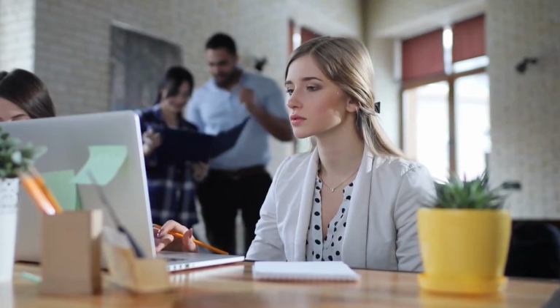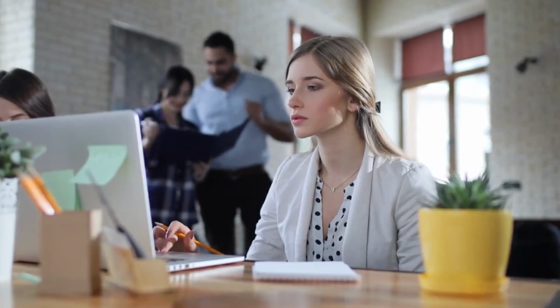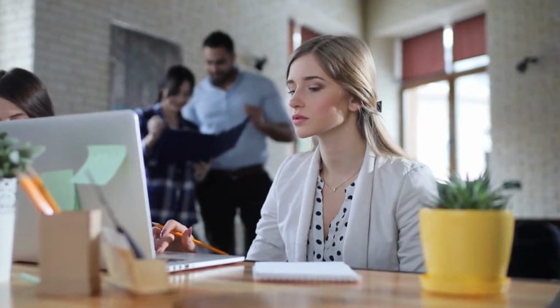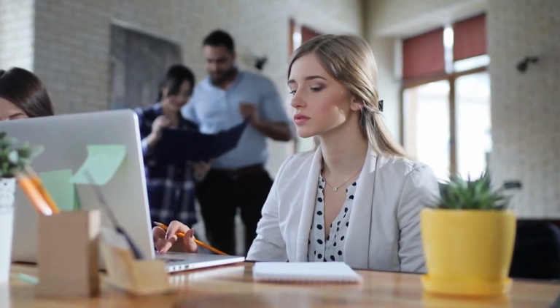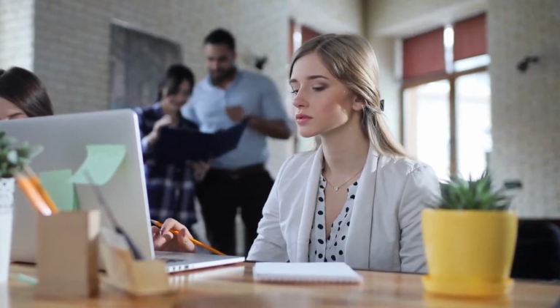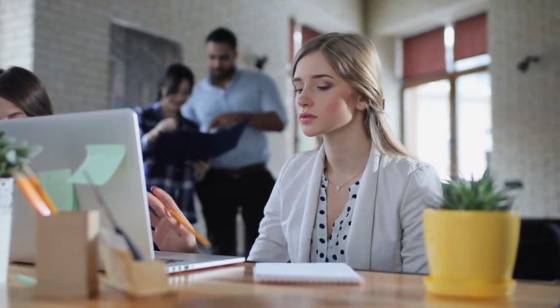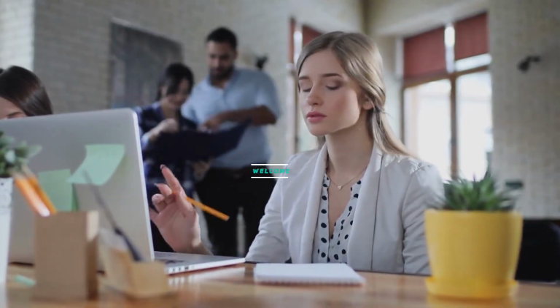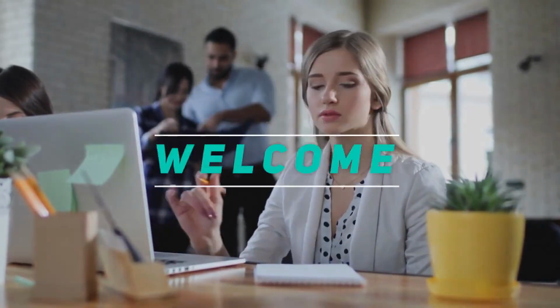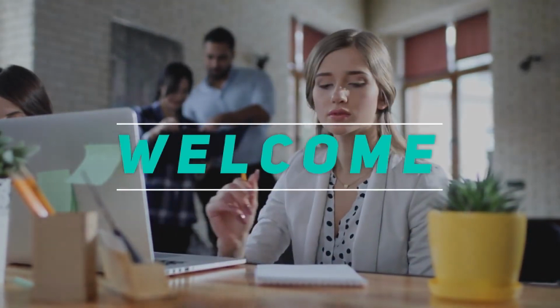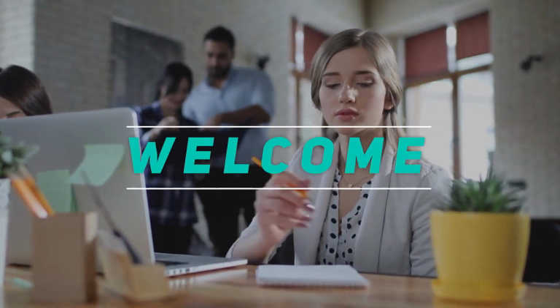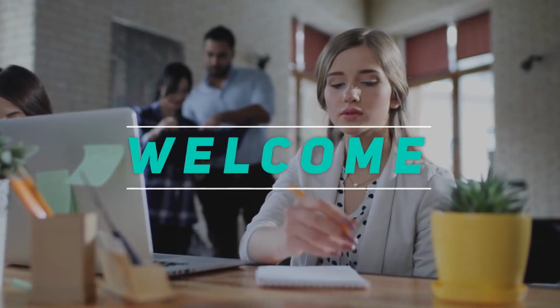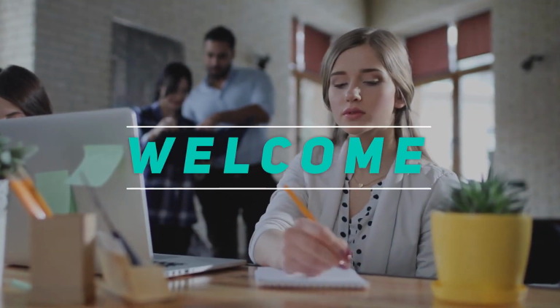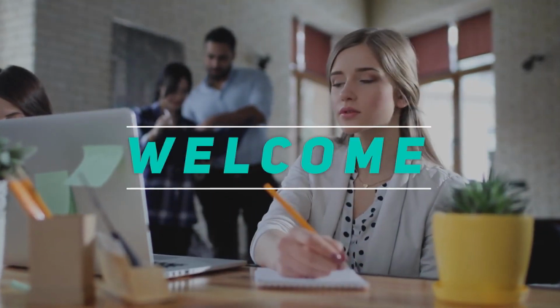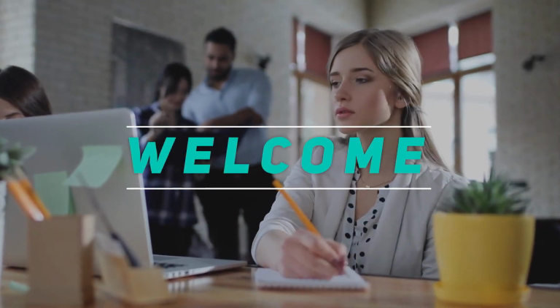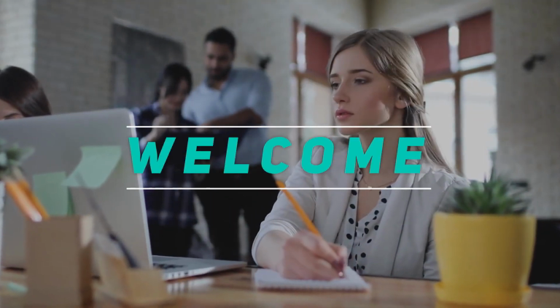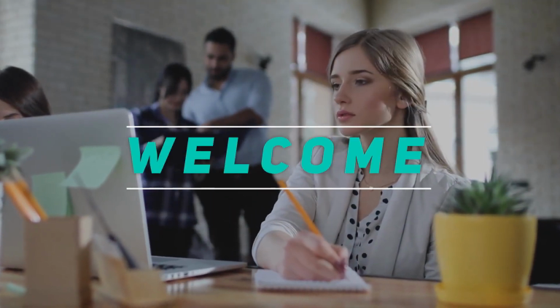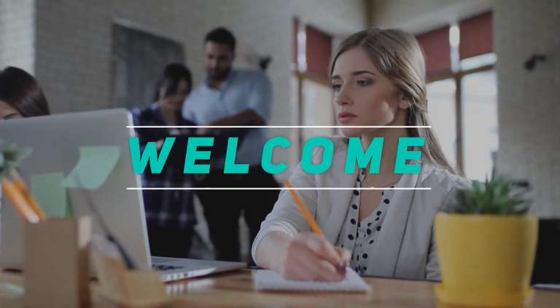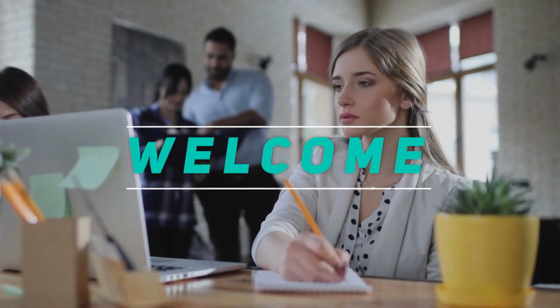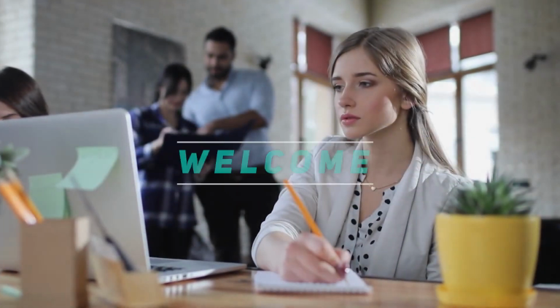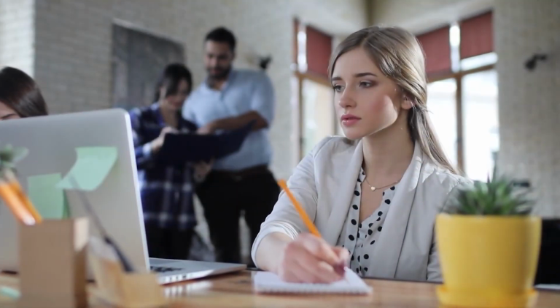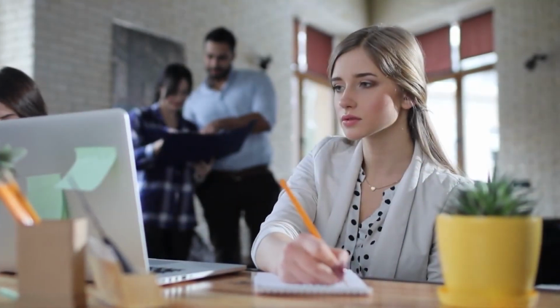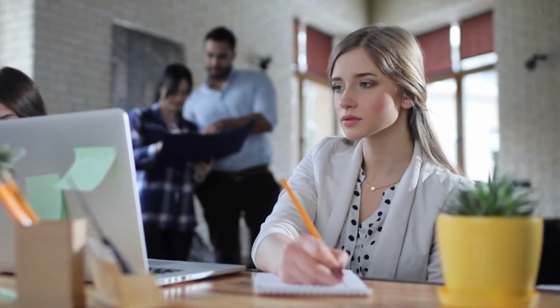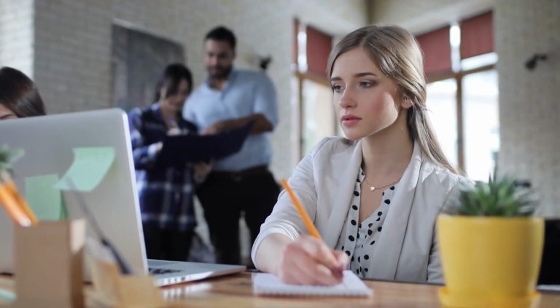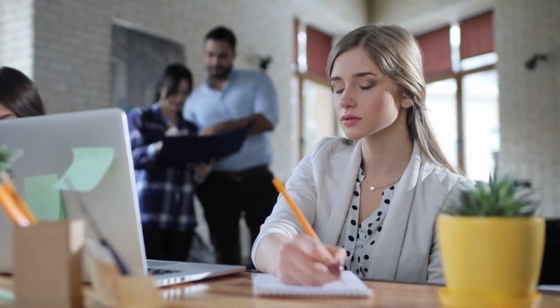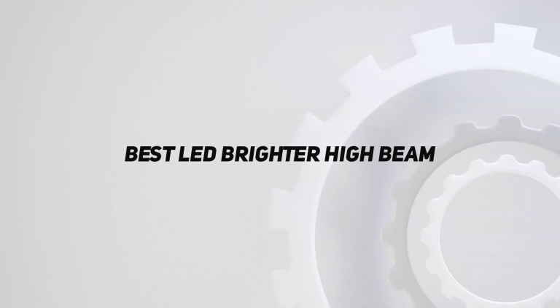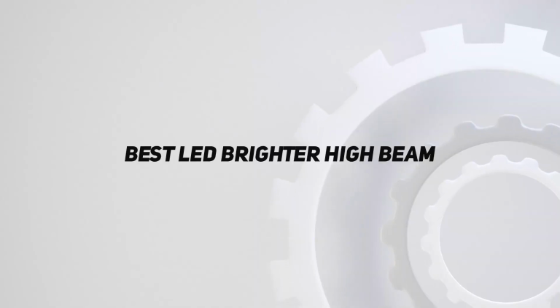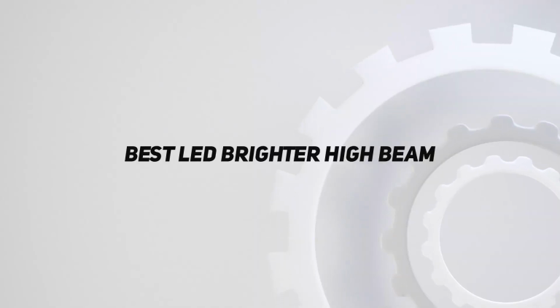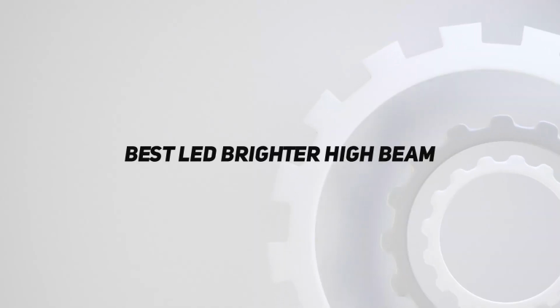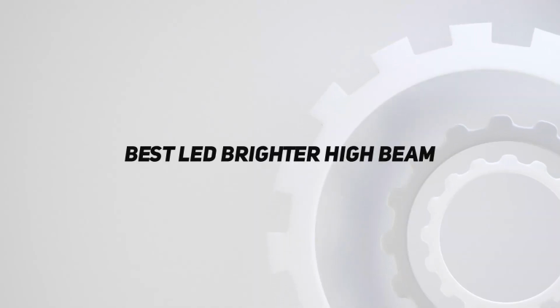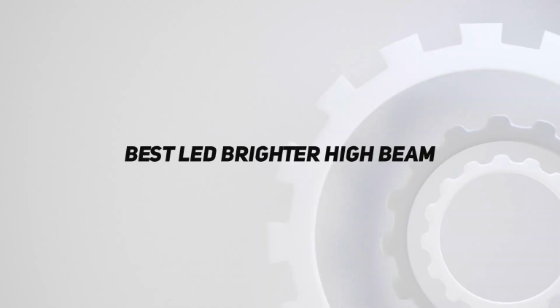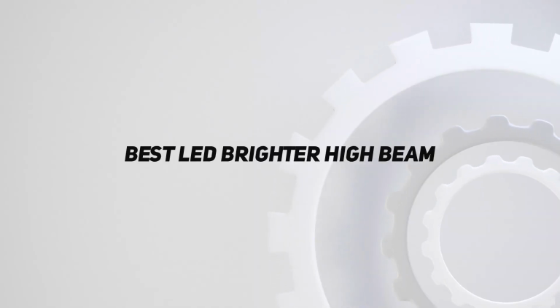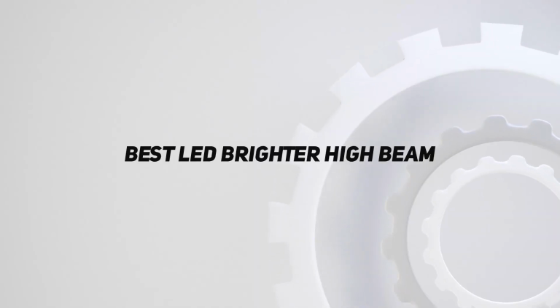Hey, welcome back to my channel. In this video, I'm gonna talk about the top 5 best LED brighter high beam.